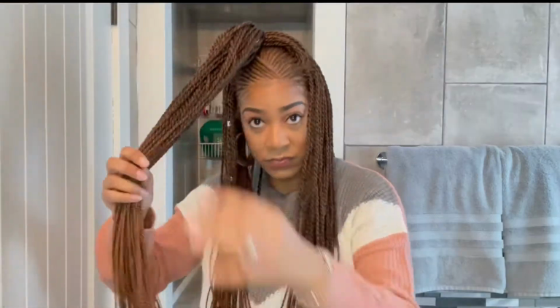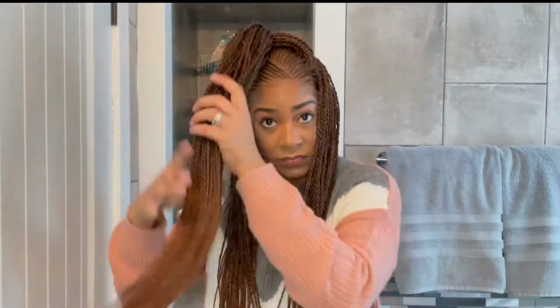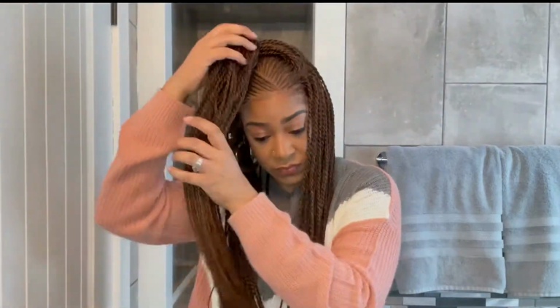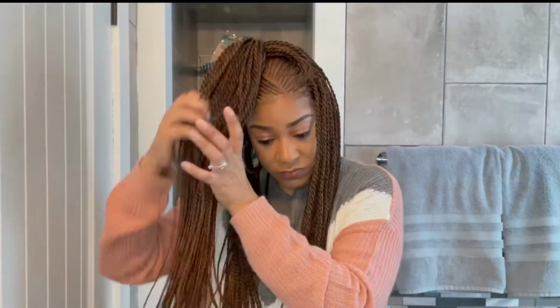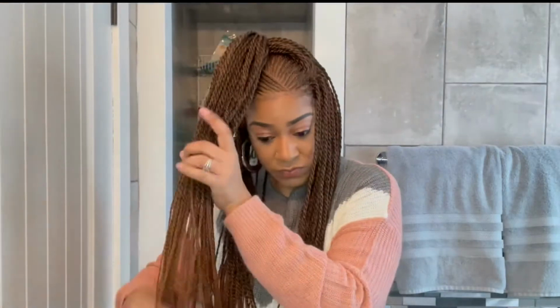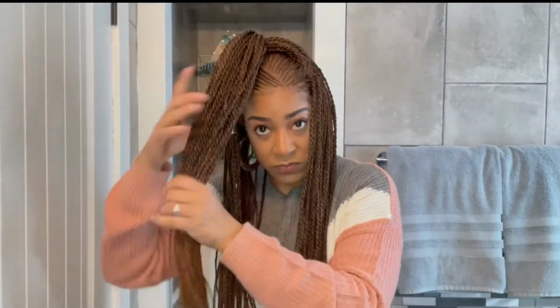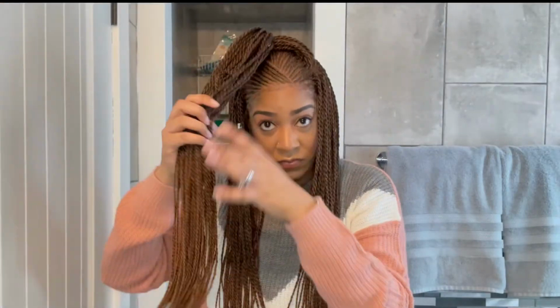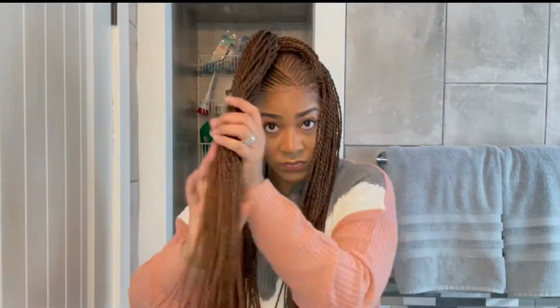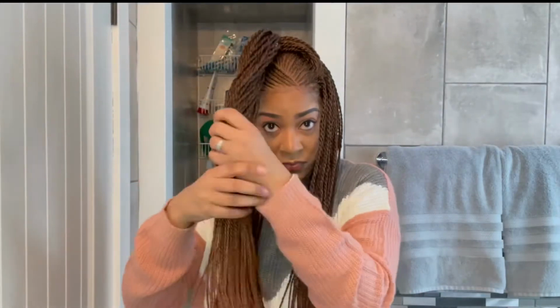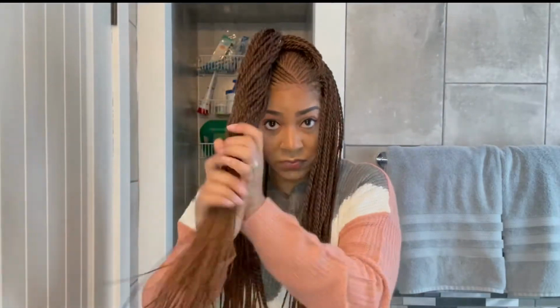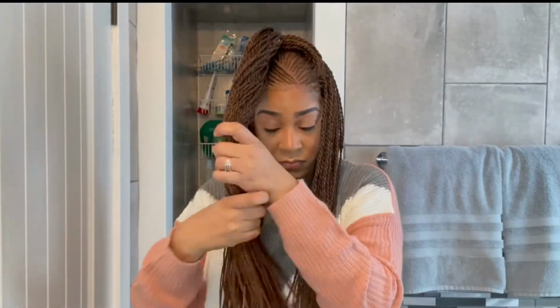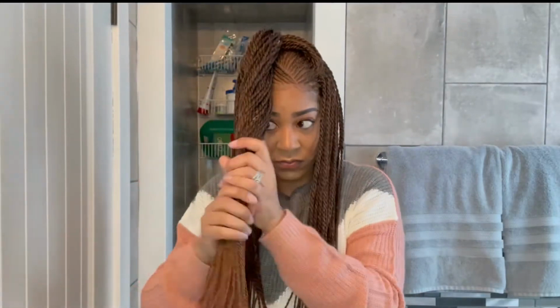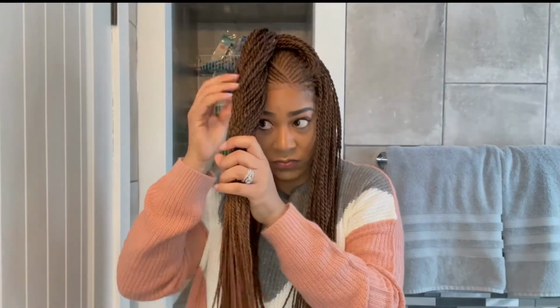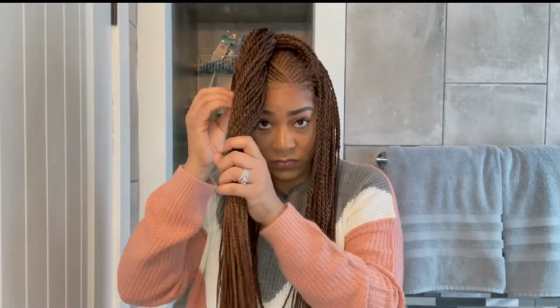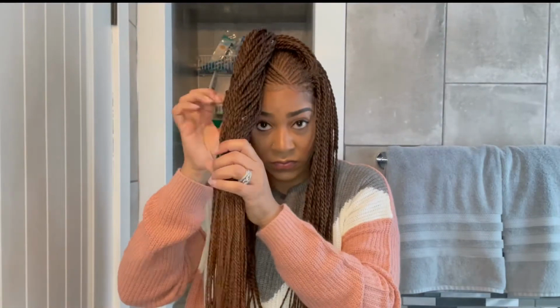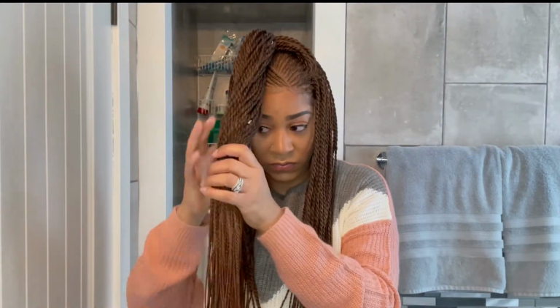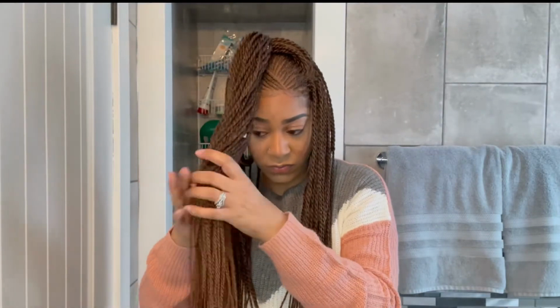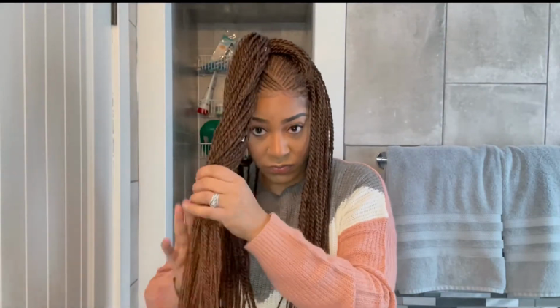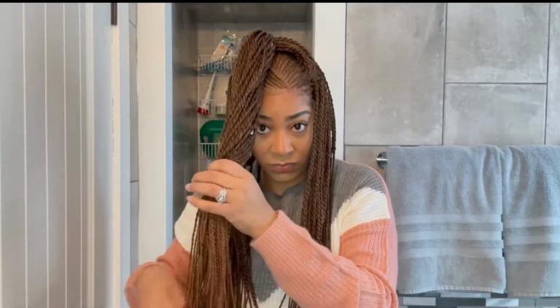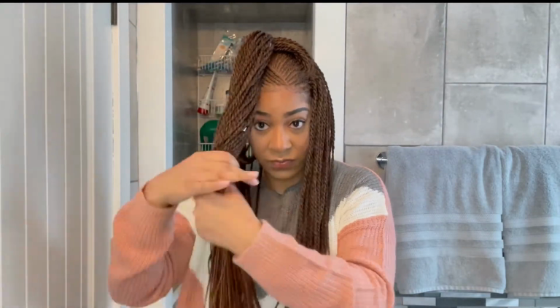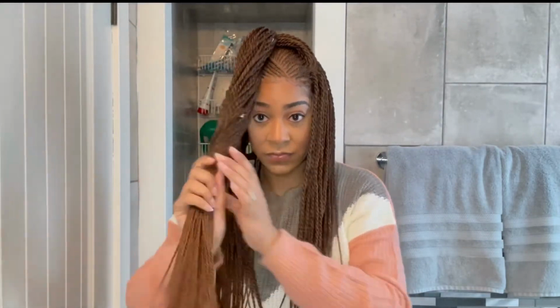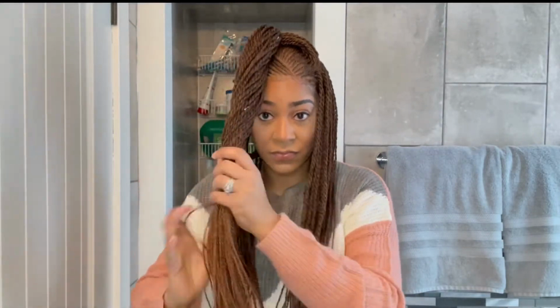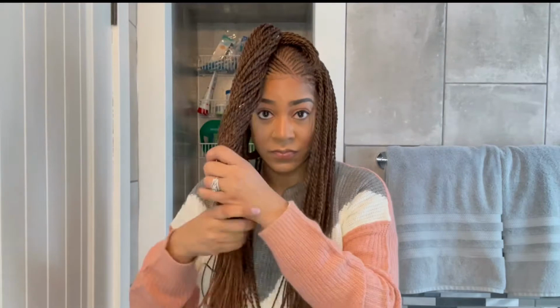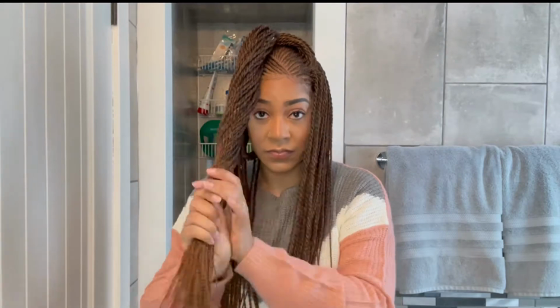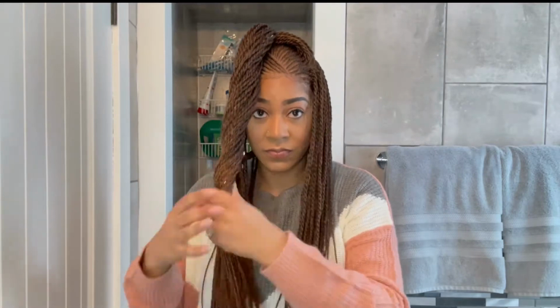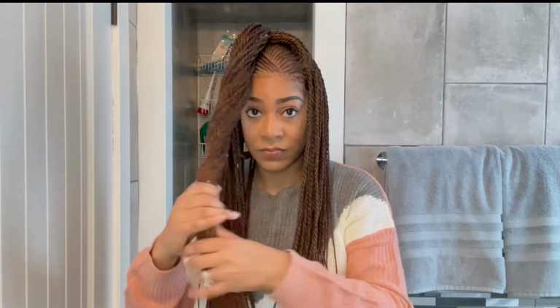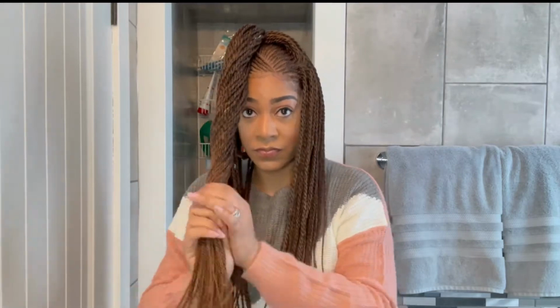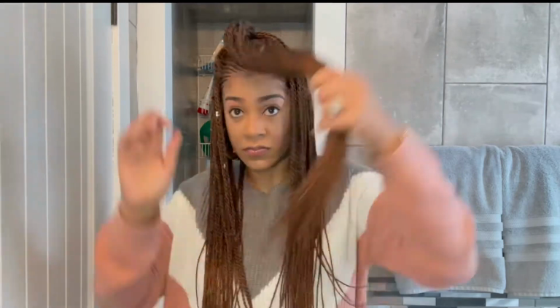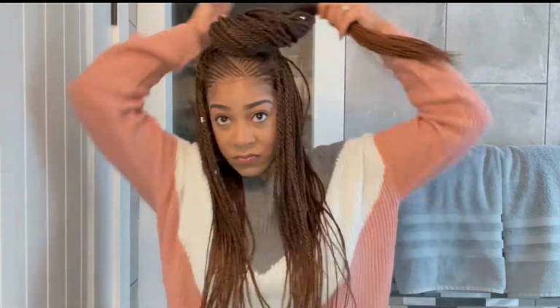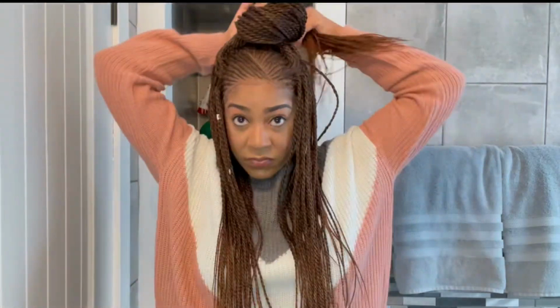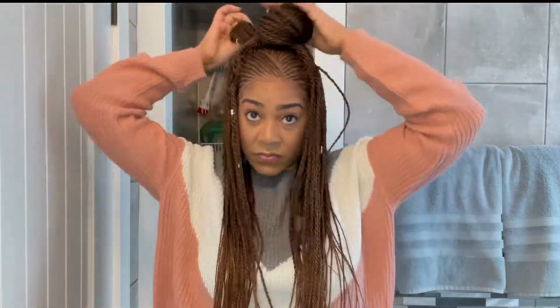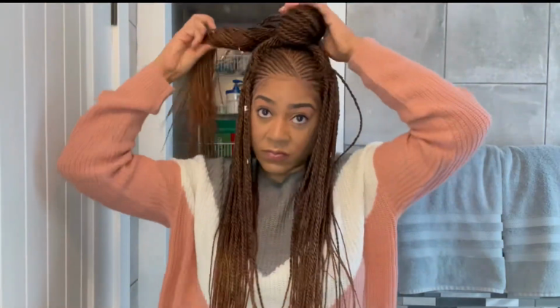For the next style, I'm just going to twist the hair from the ponytail around for a top knot with the rest of the hair down.